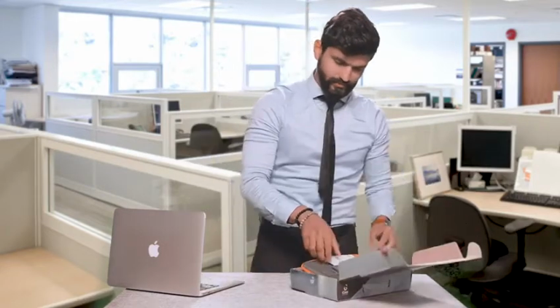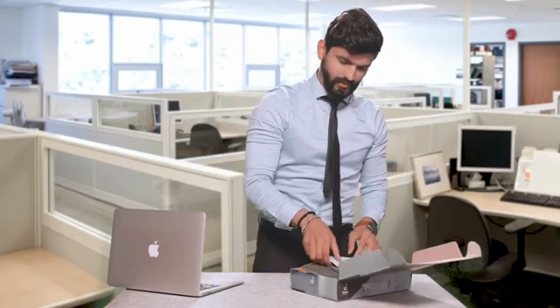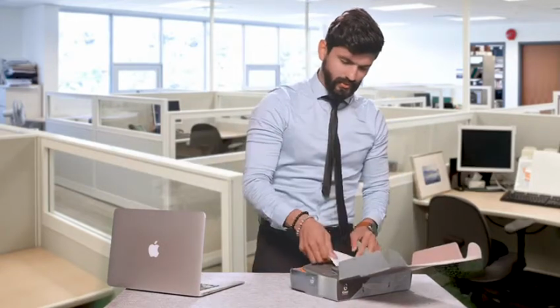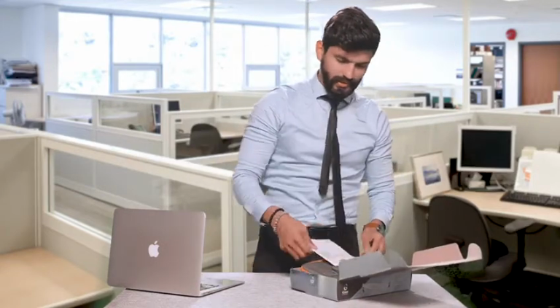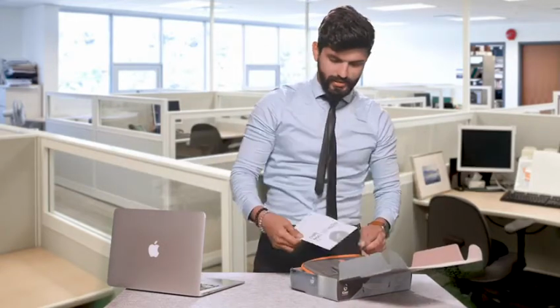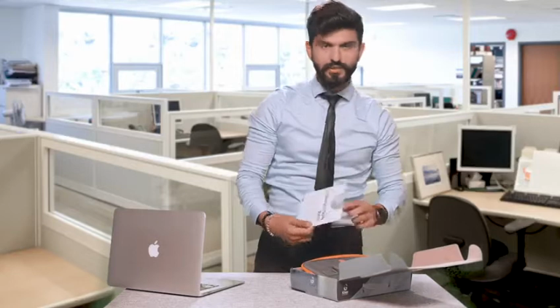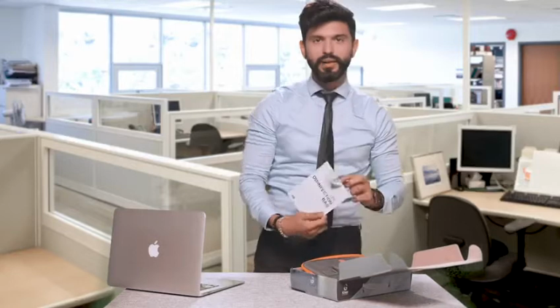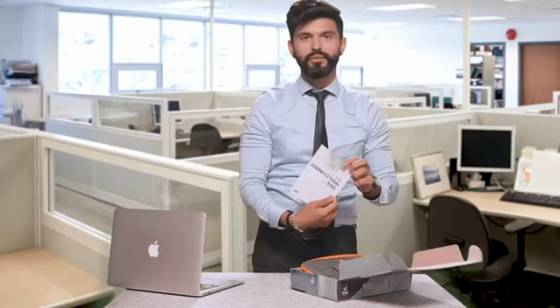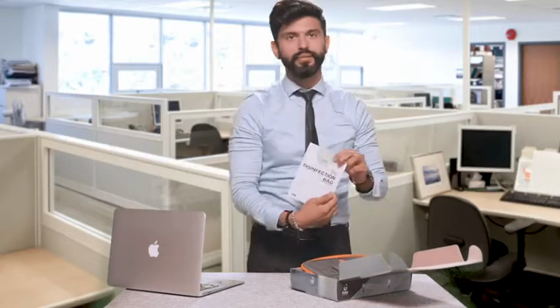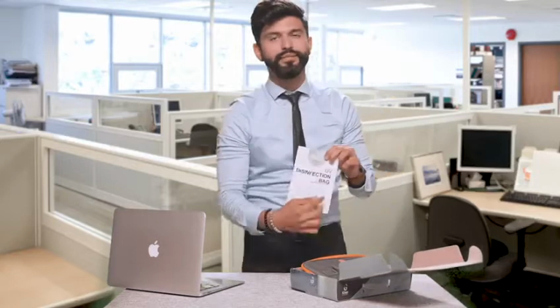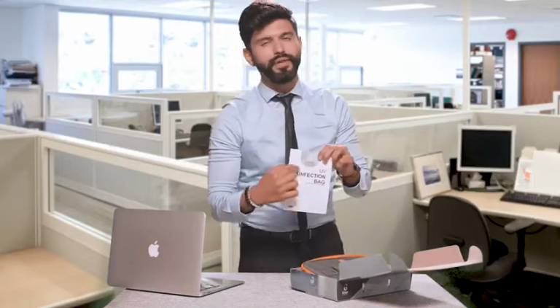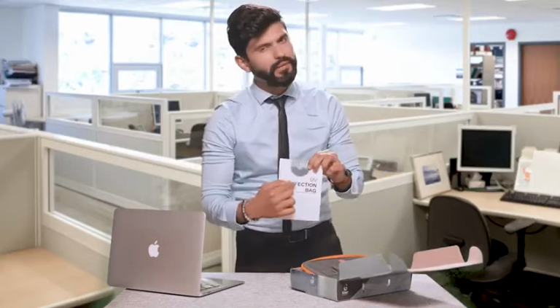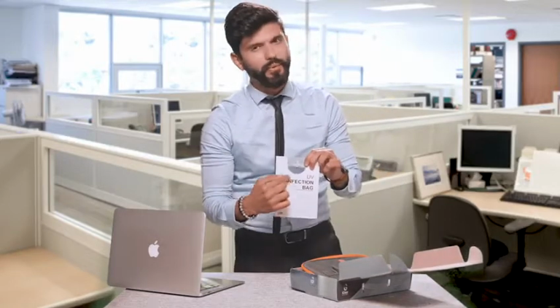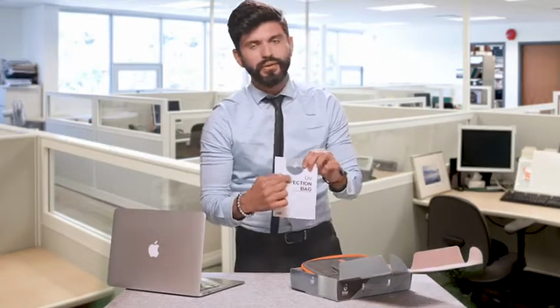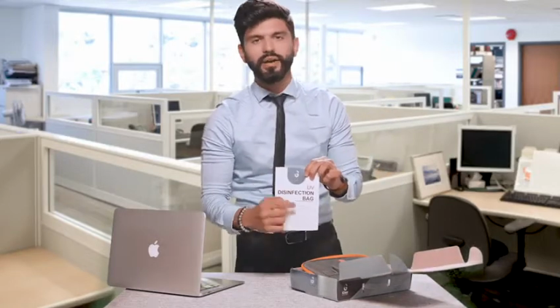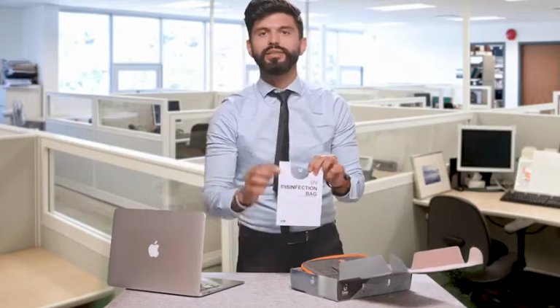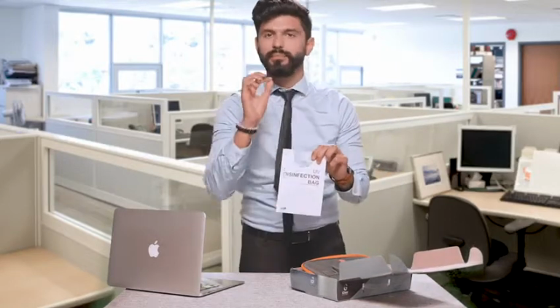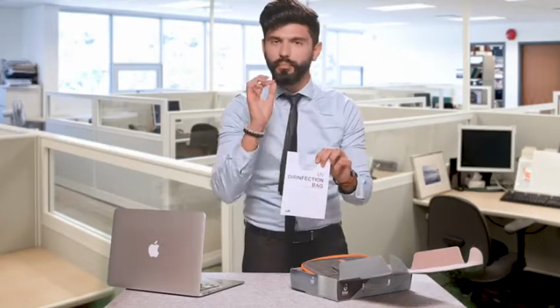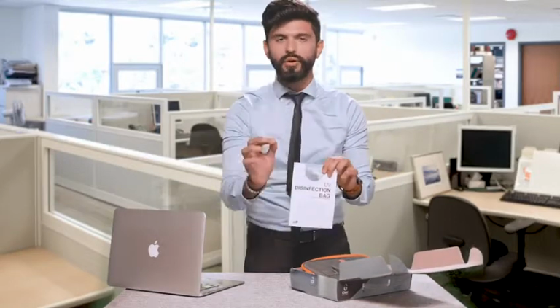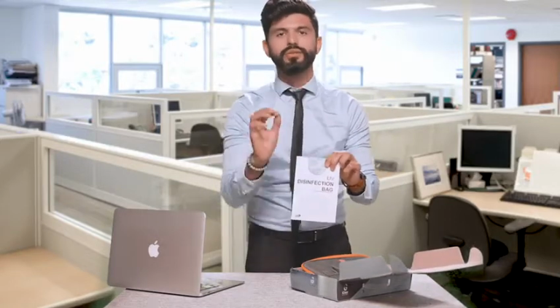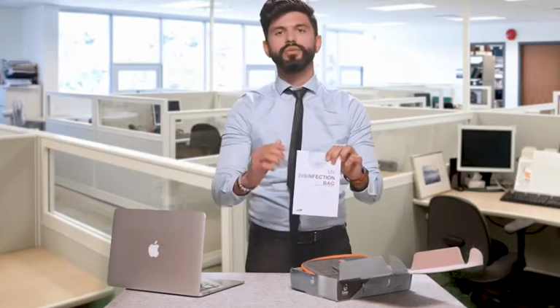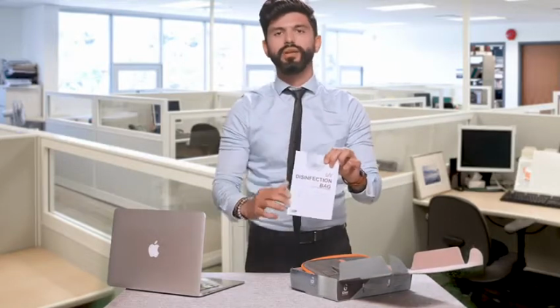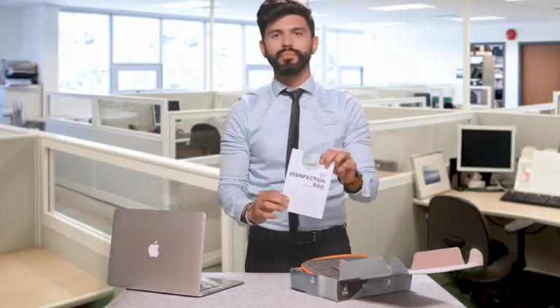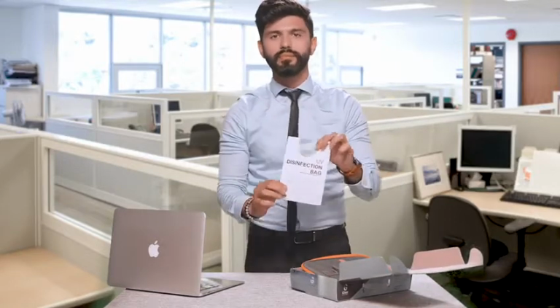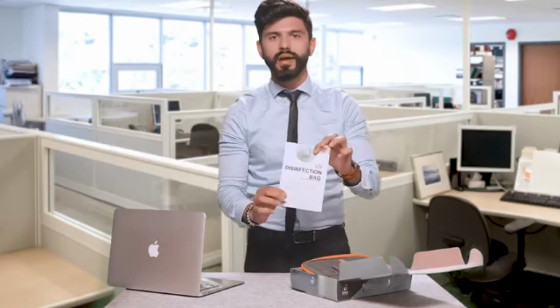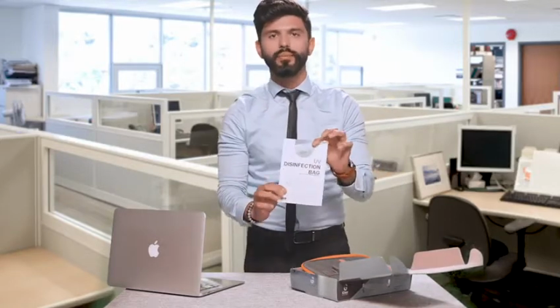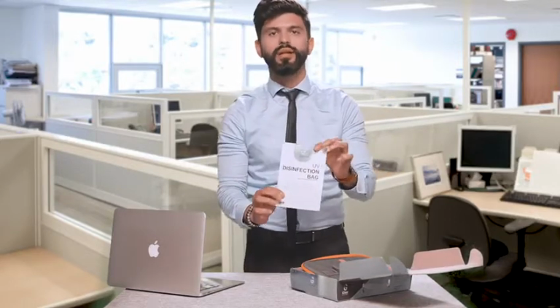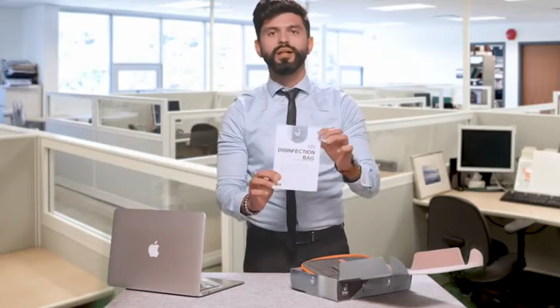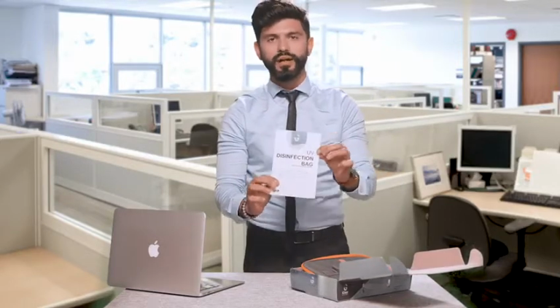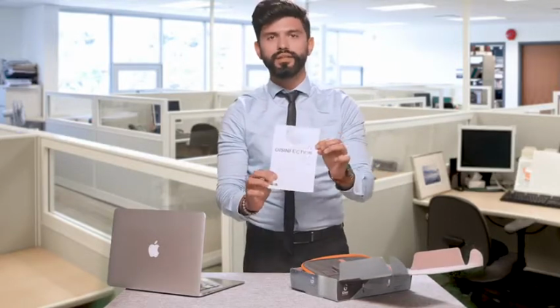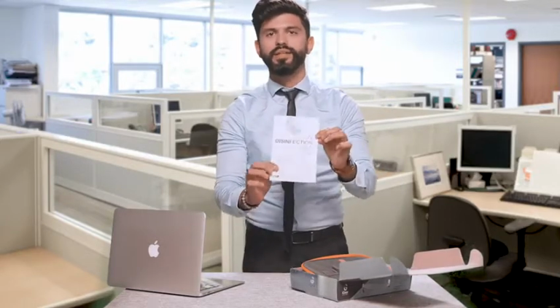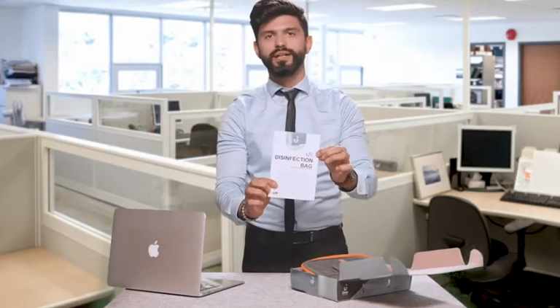Alright, this is the manual. Very important guys — it is very important that you pay a lot of attention to your manual.